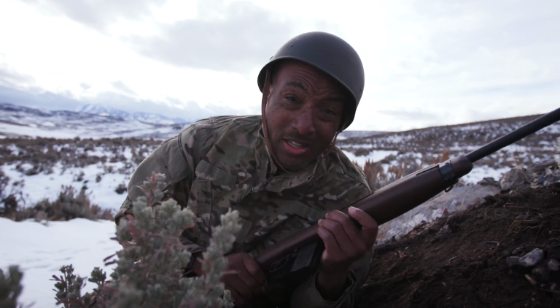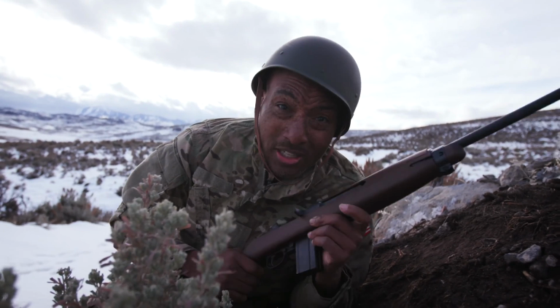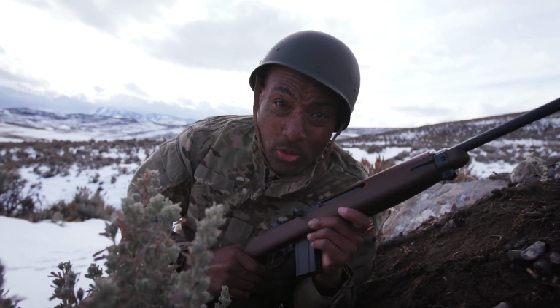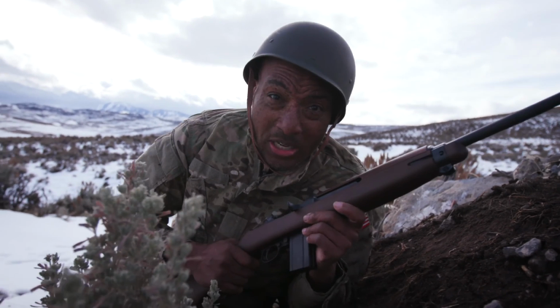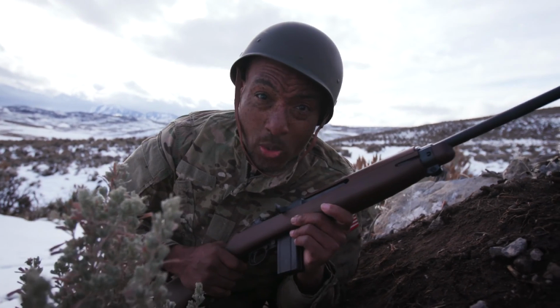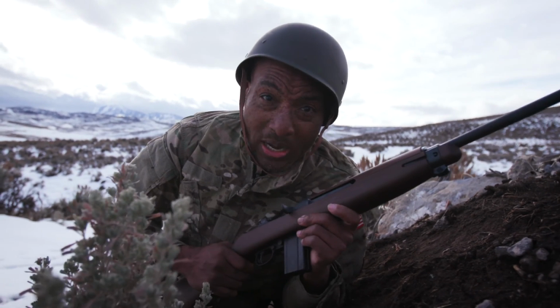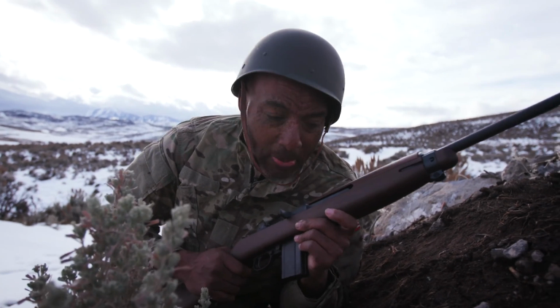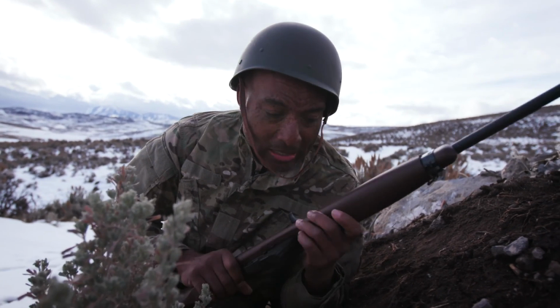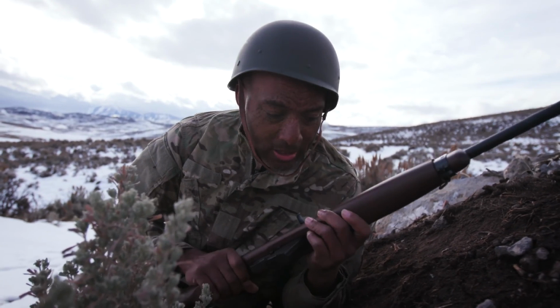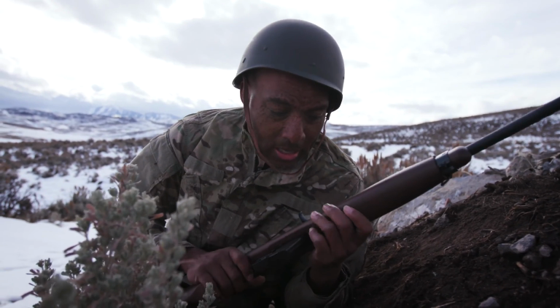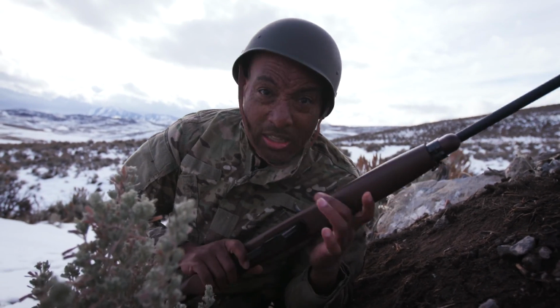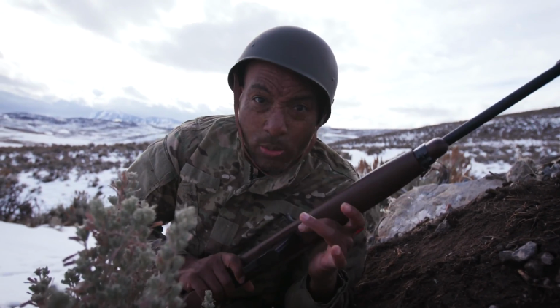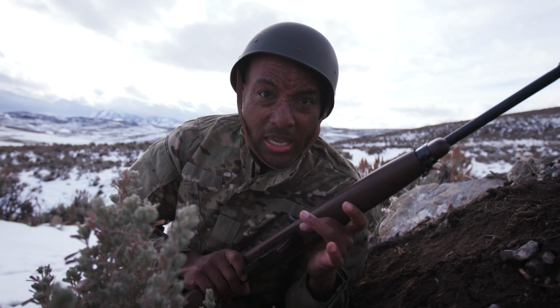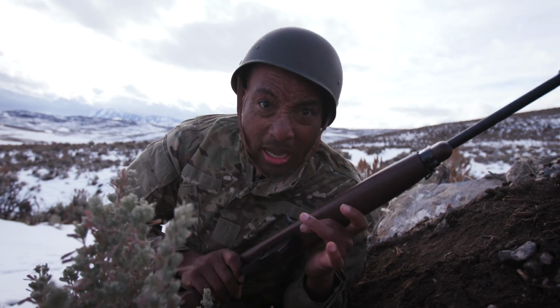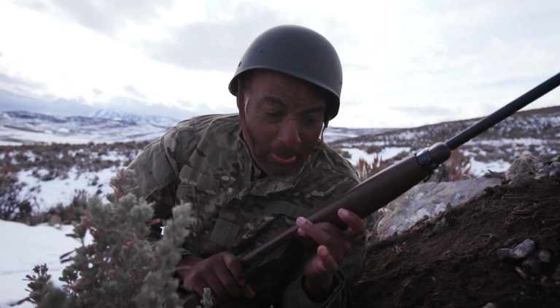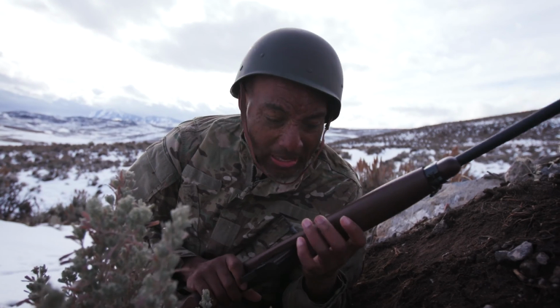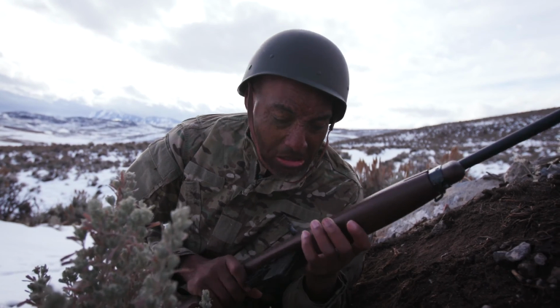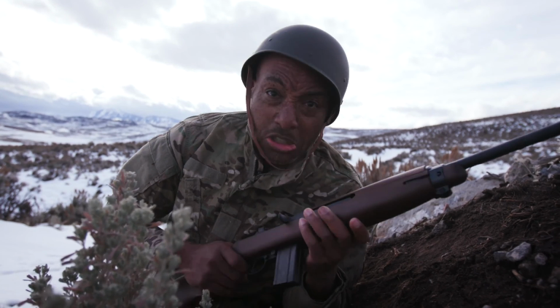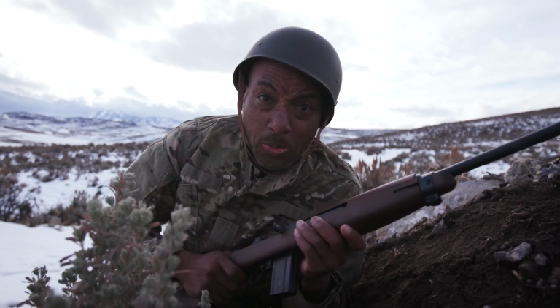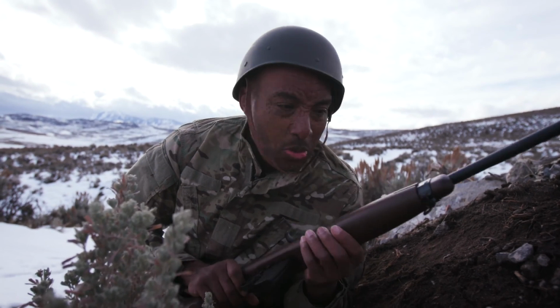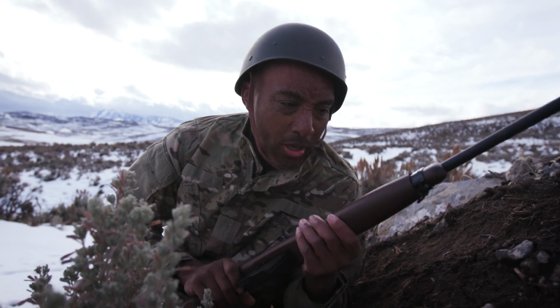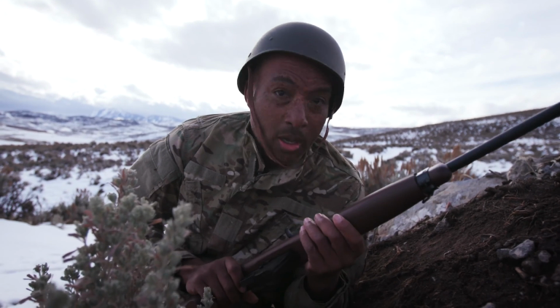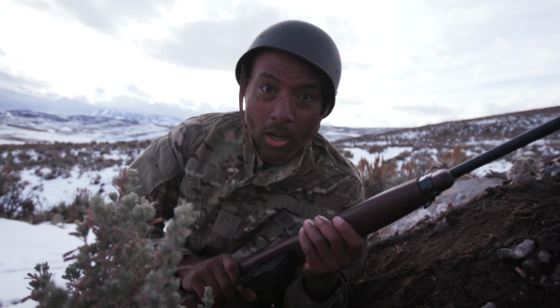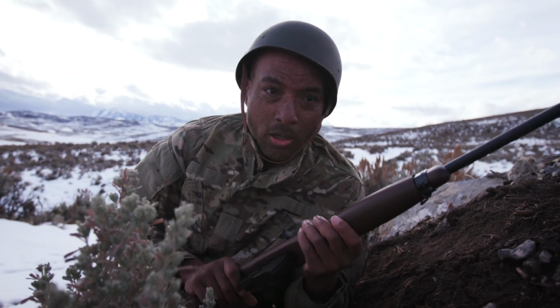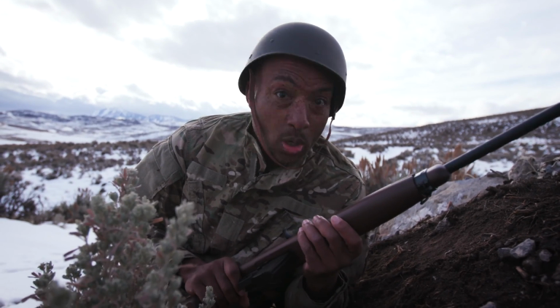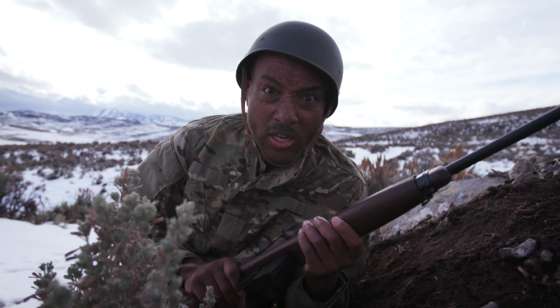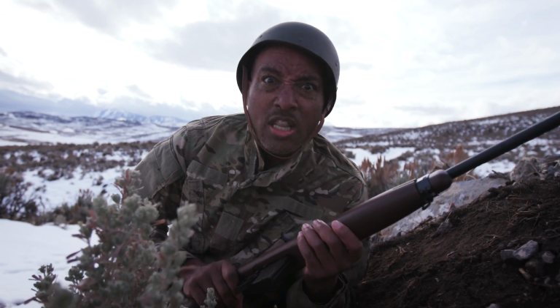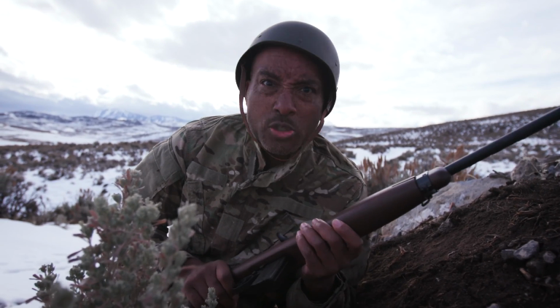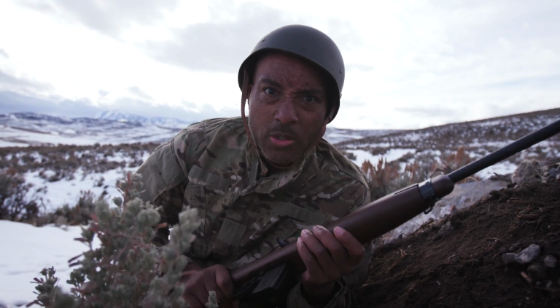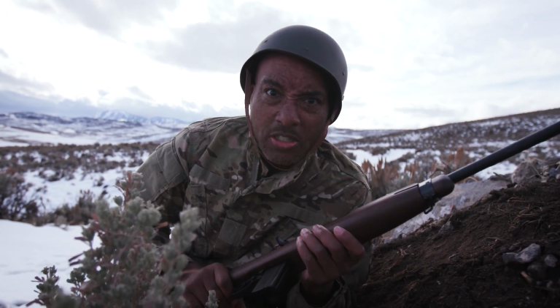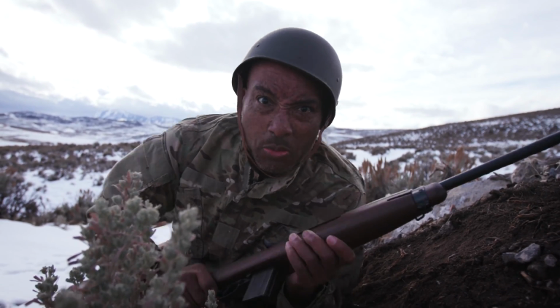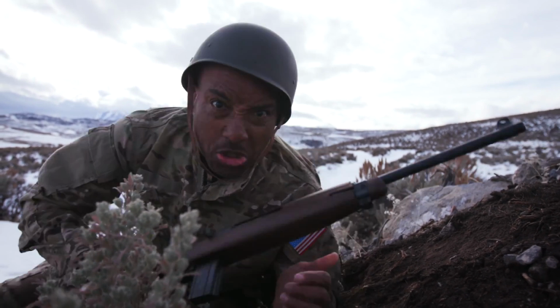This thing is ready to go right out of the box. Lightweight, compact, smooth. You know what? Let's go see what this thing will do.